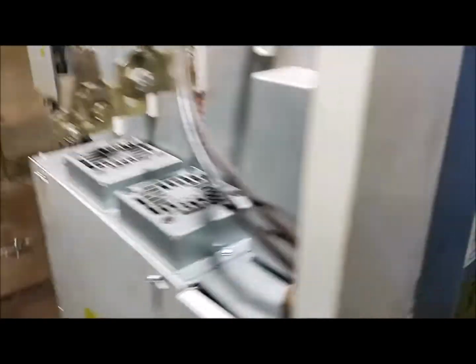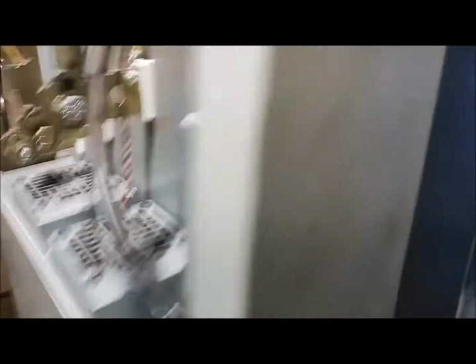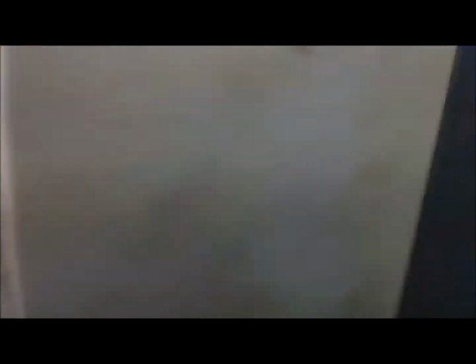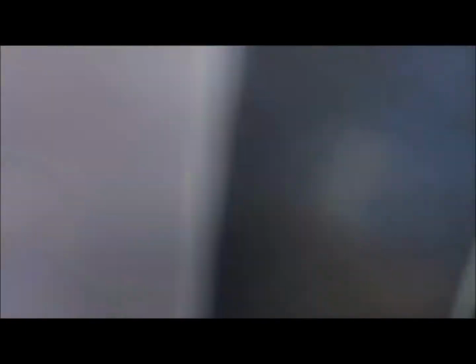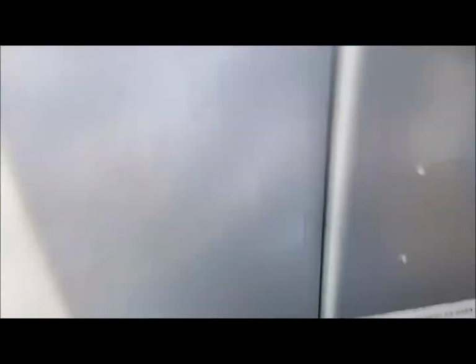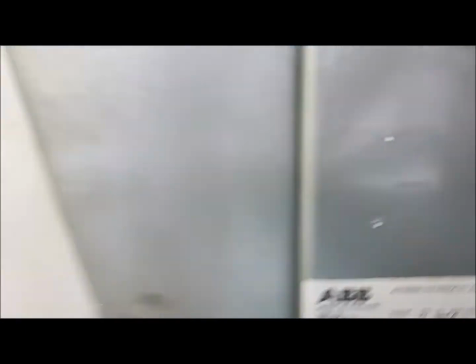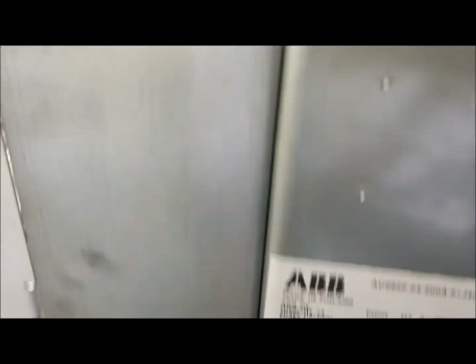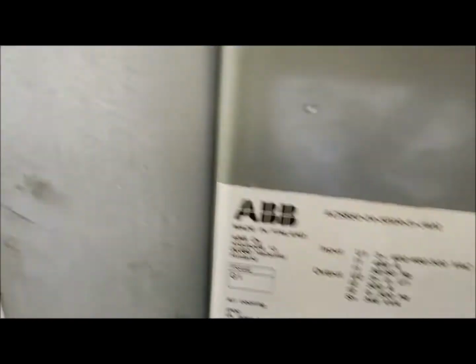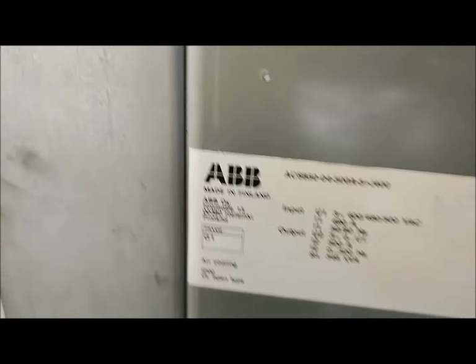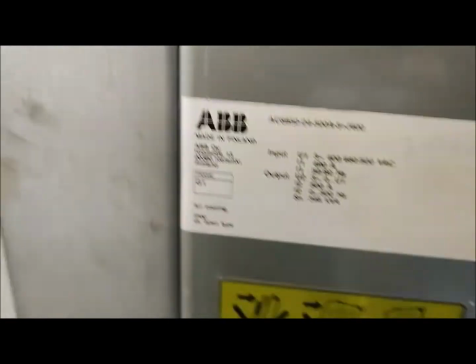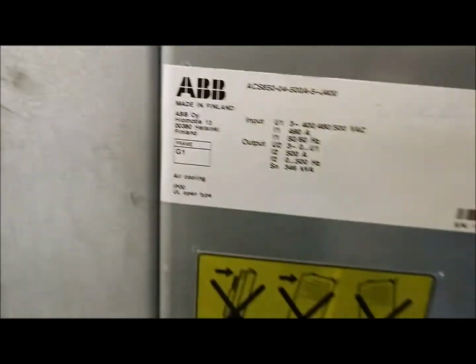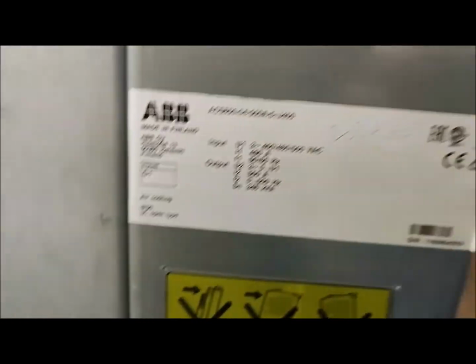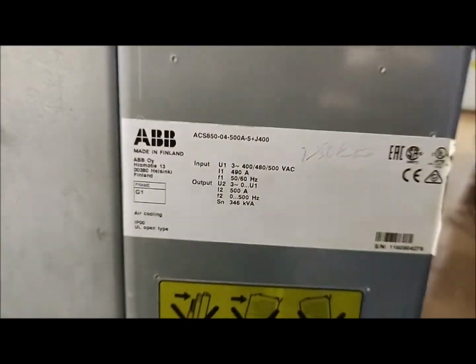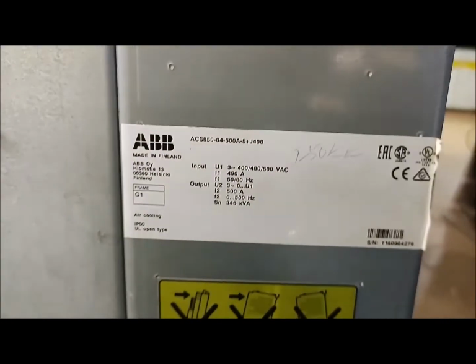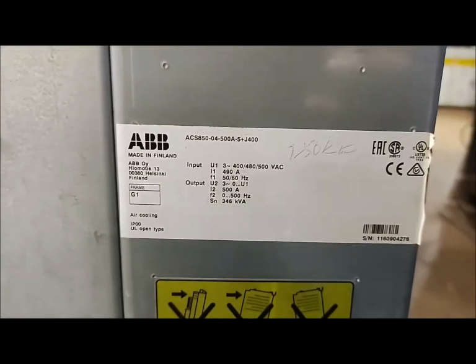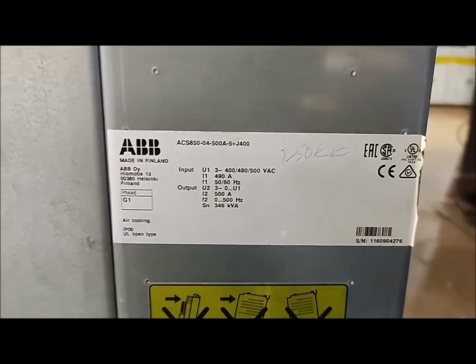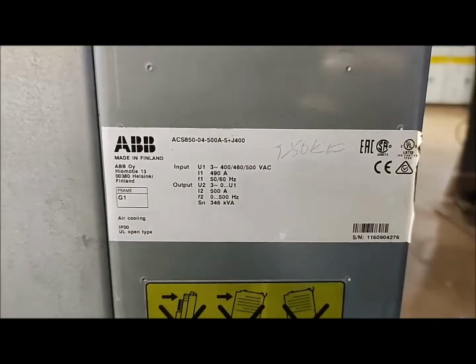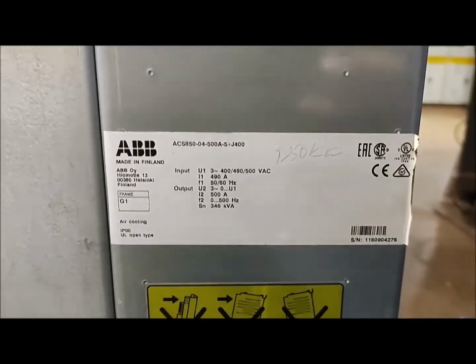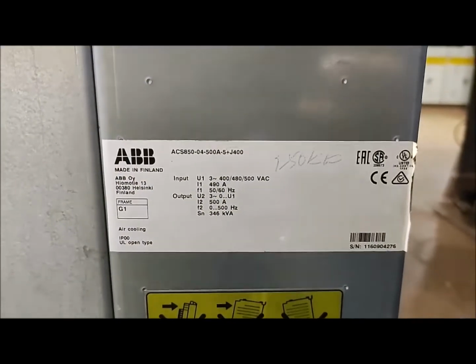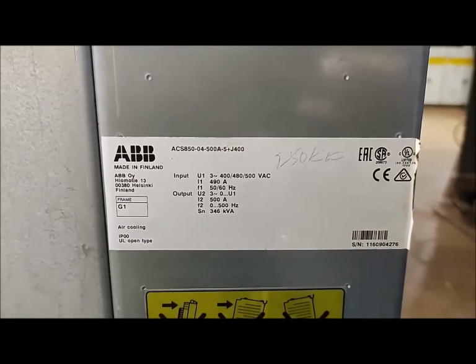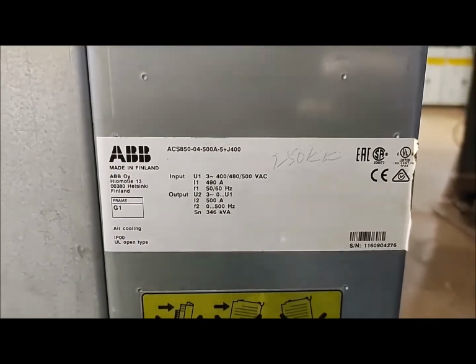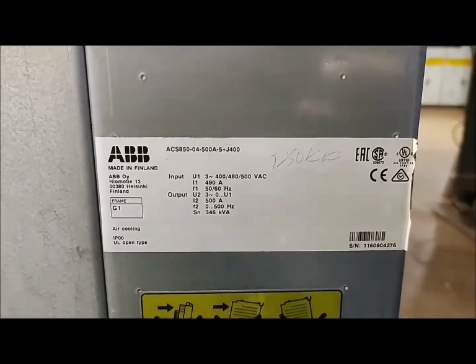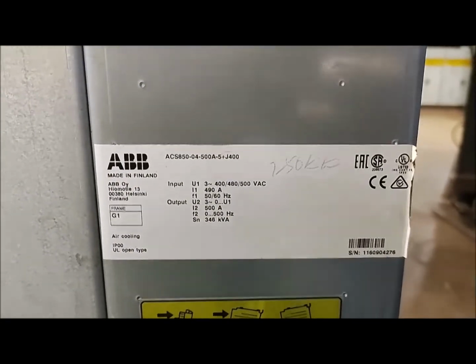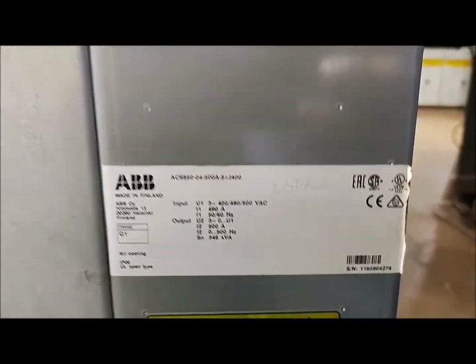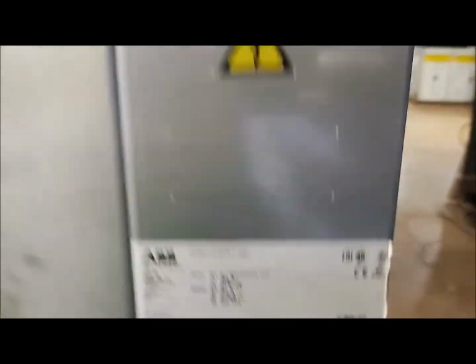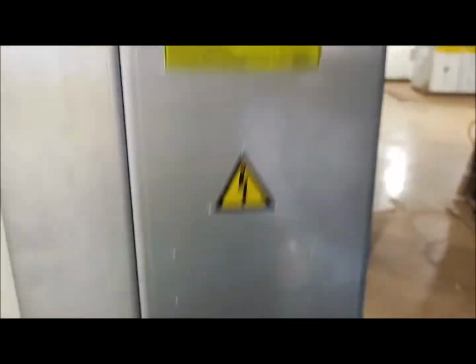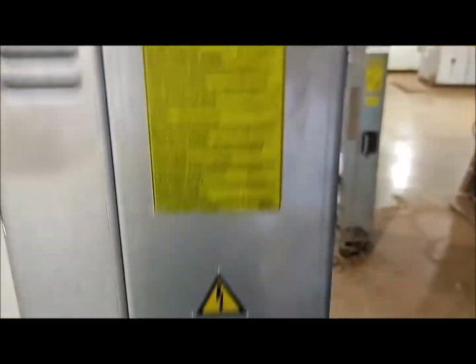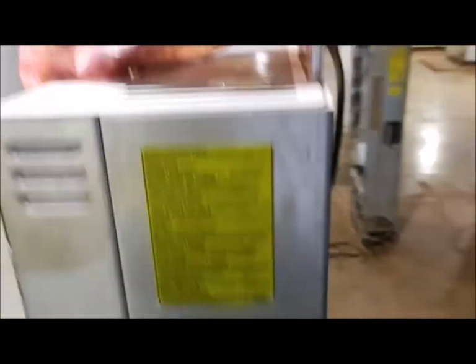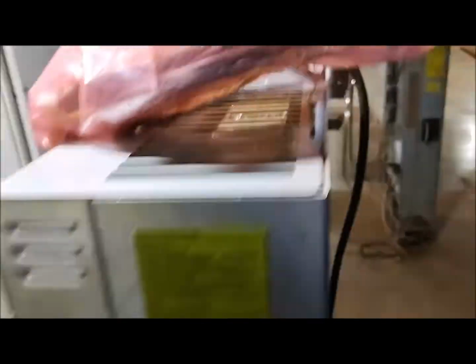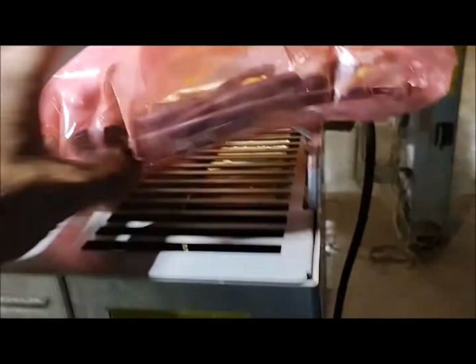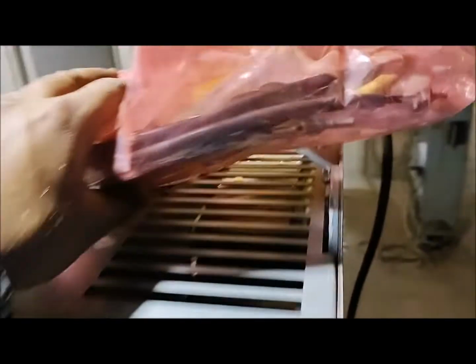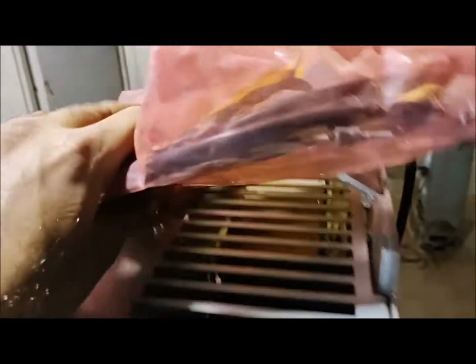The drive details are just for reference, you can see here — this is the ACS850 drive.